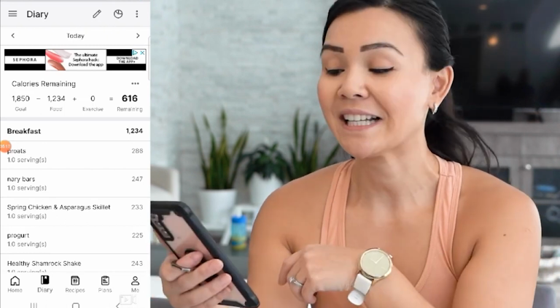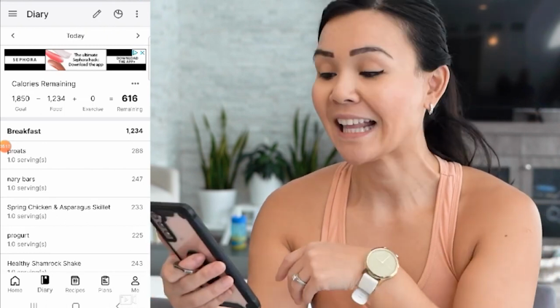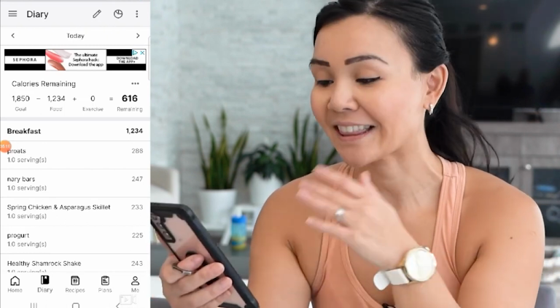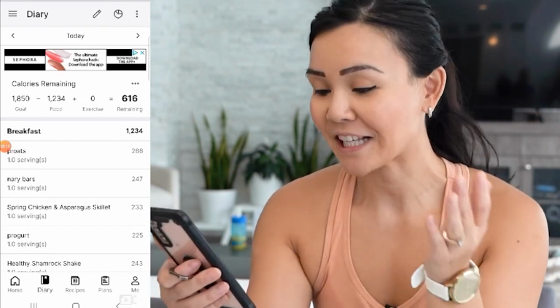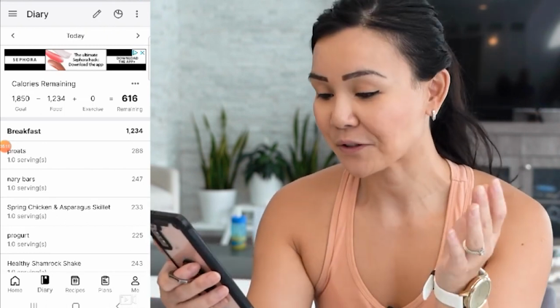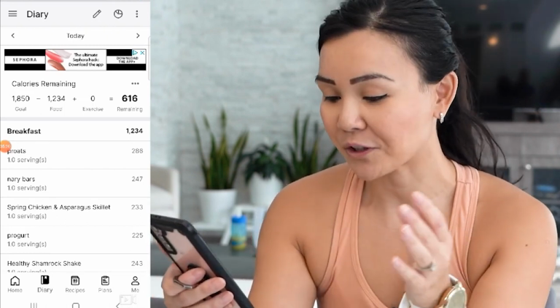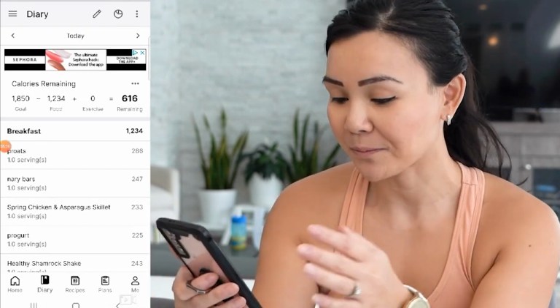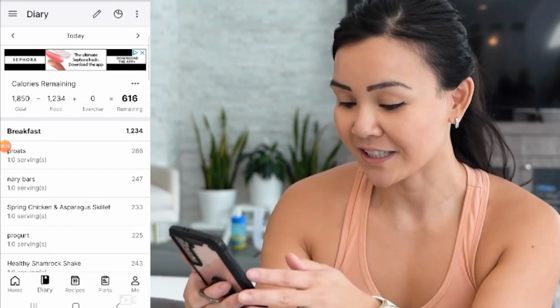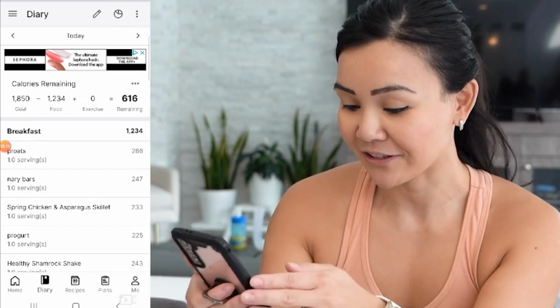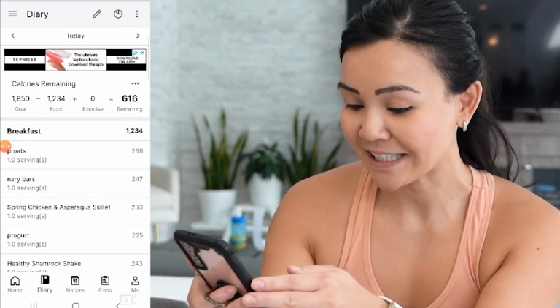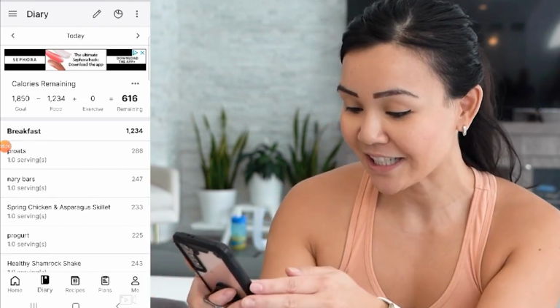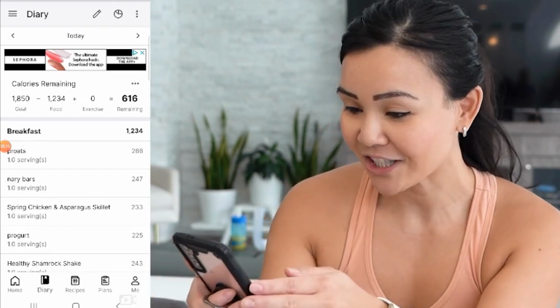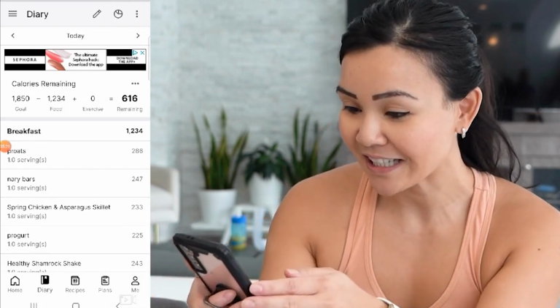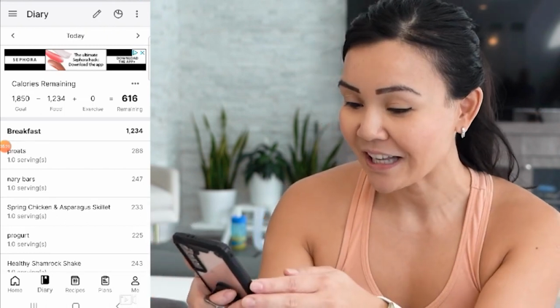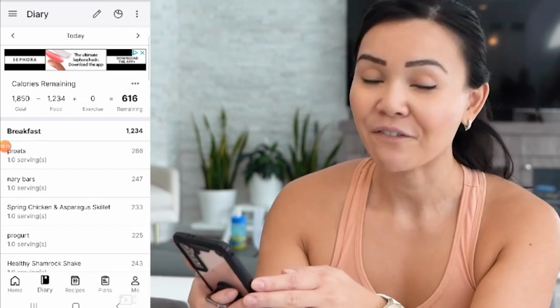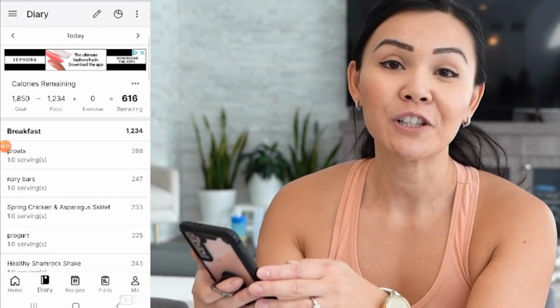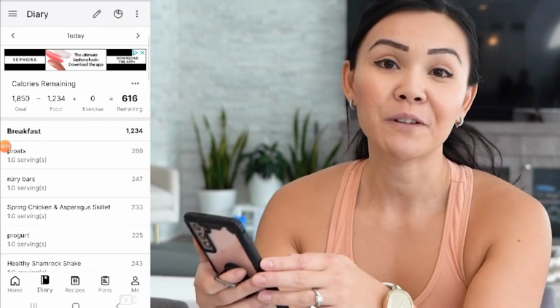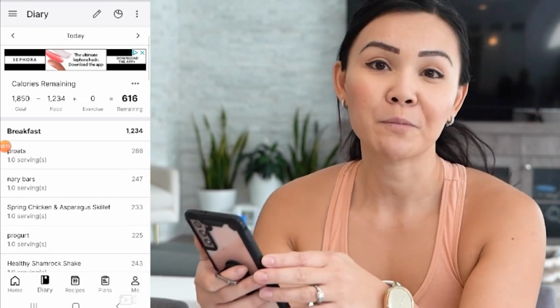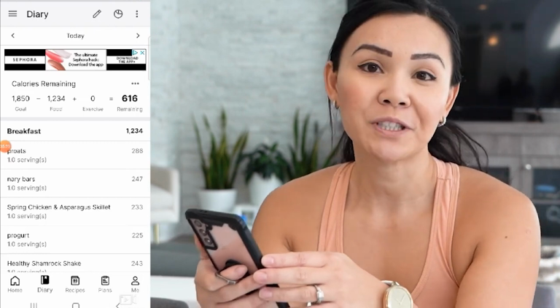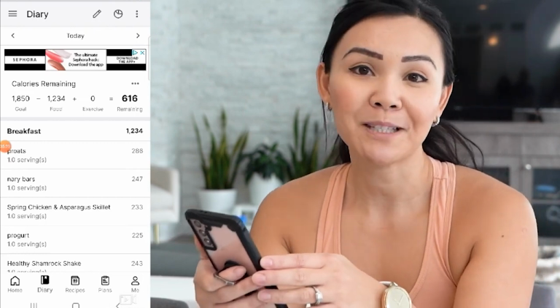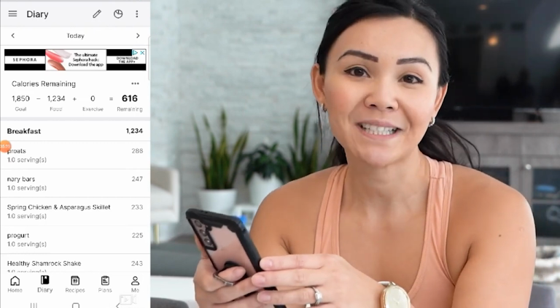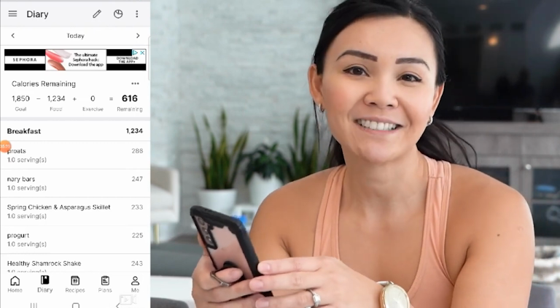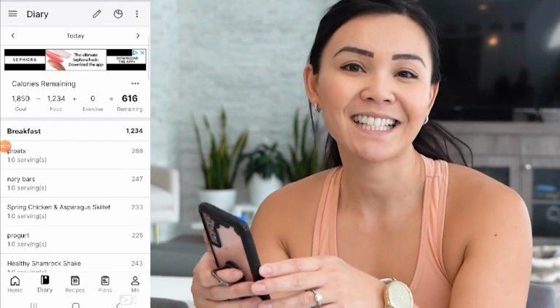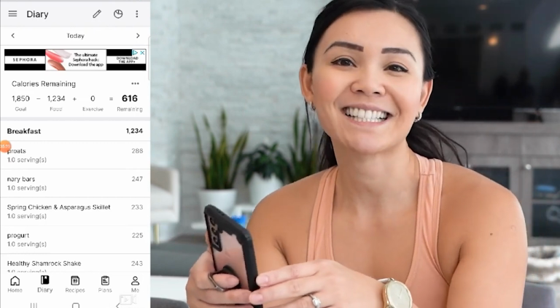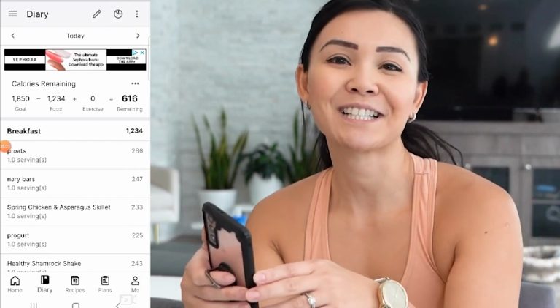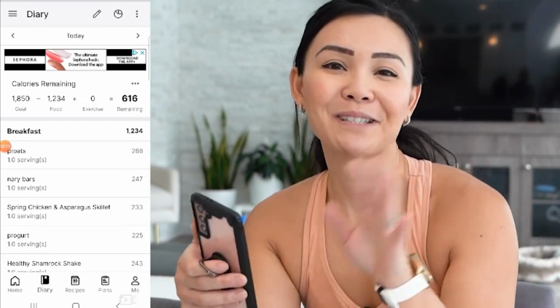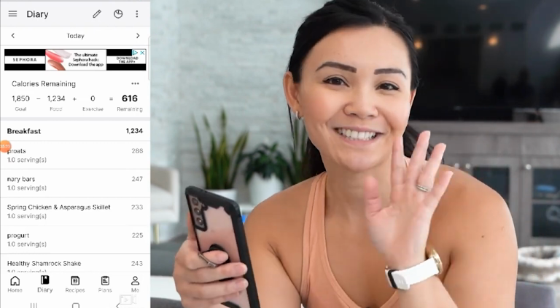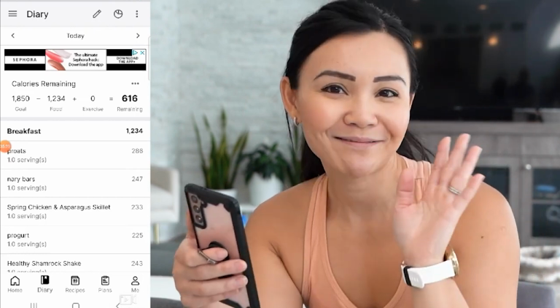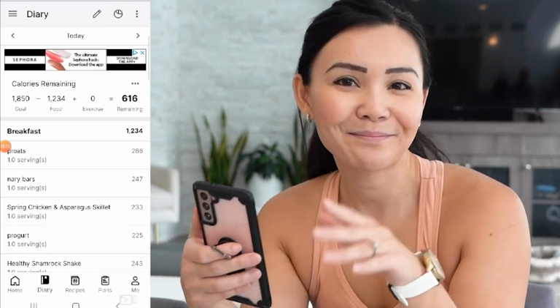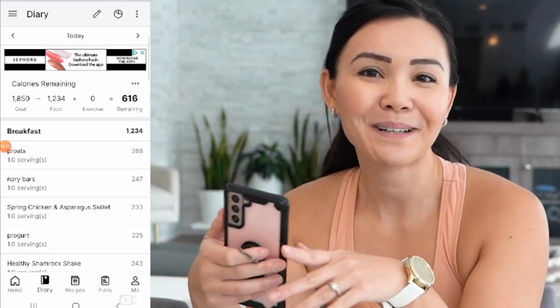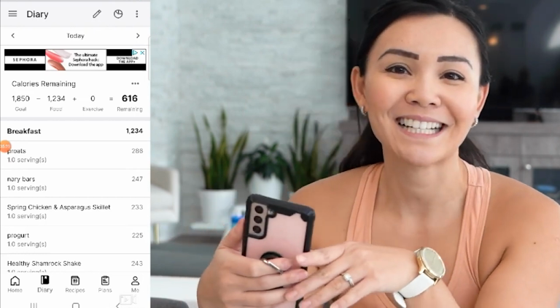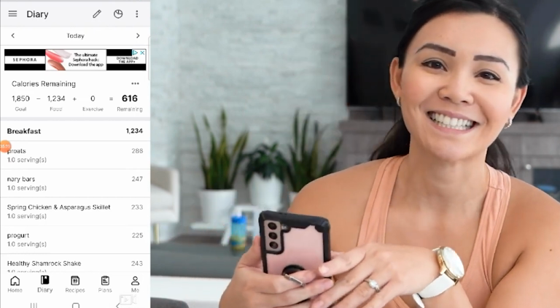There you guys have it! Thanks for joining me on Nary's Kitchen — follow me for more tips and I'll see you guys next week. Bye!